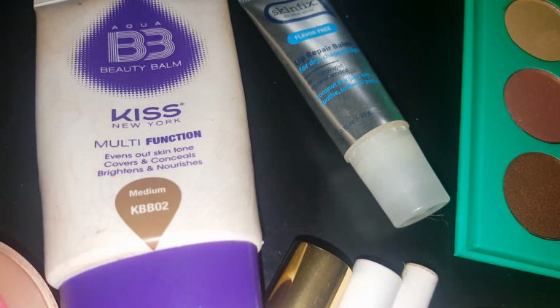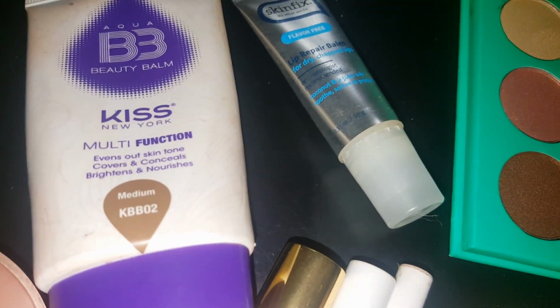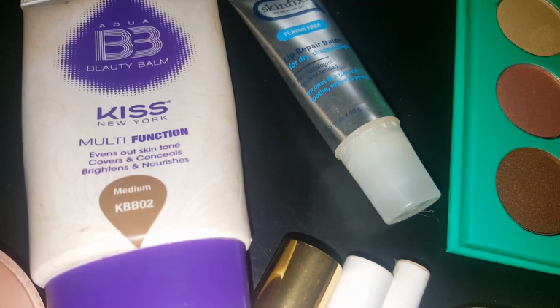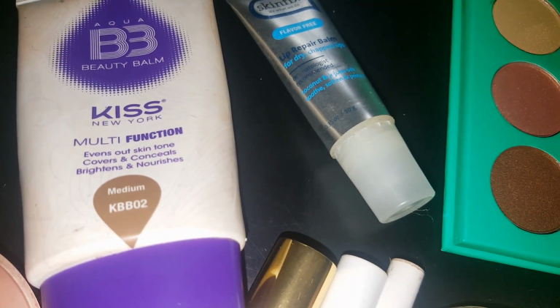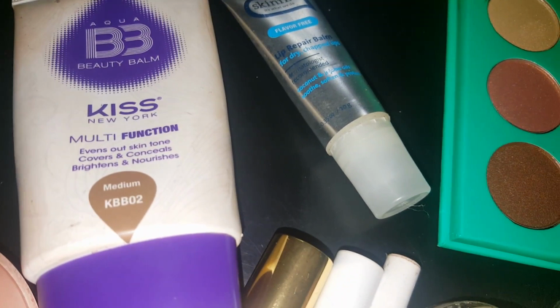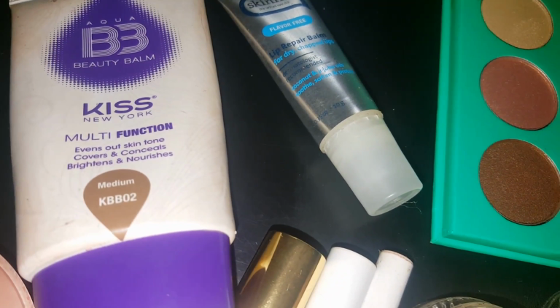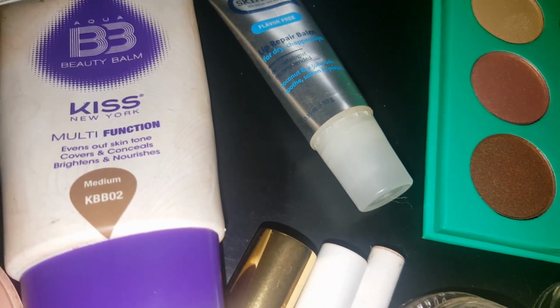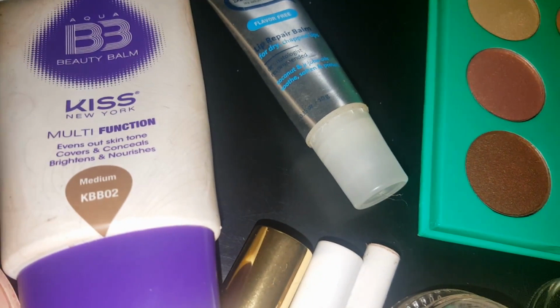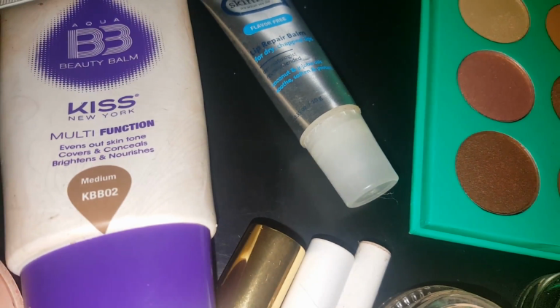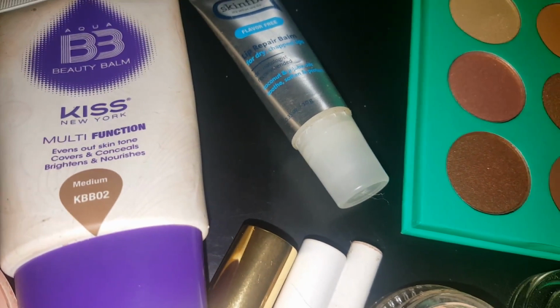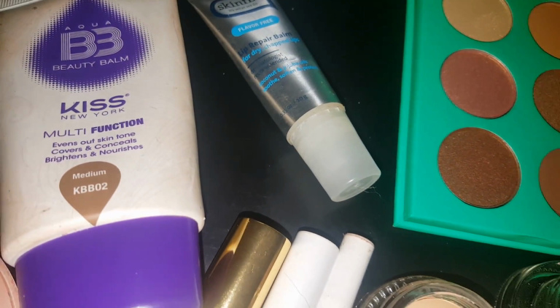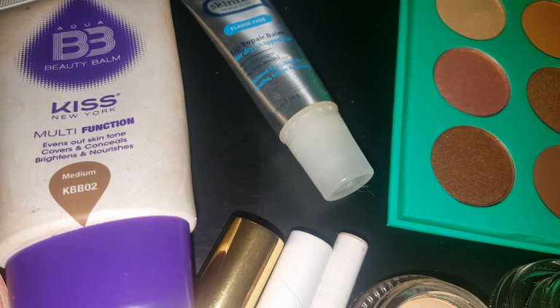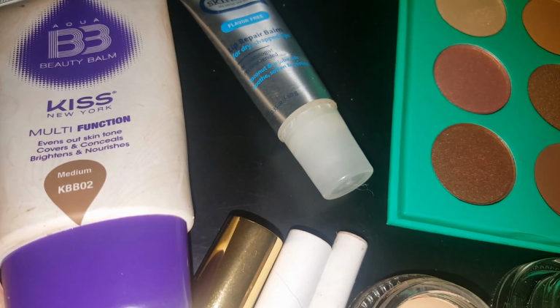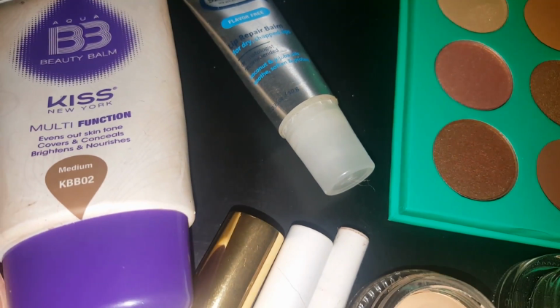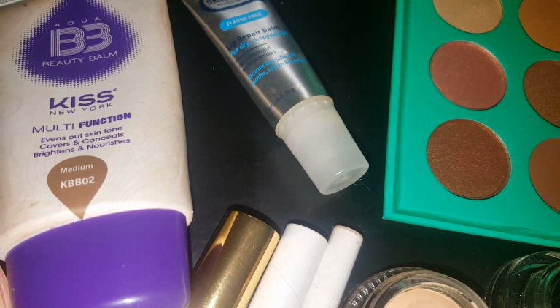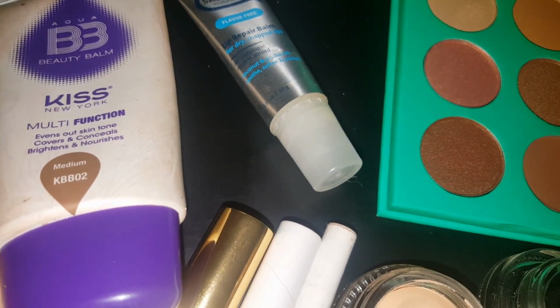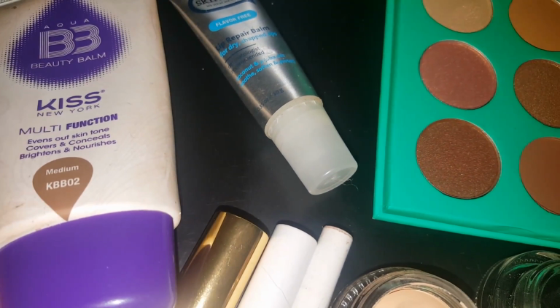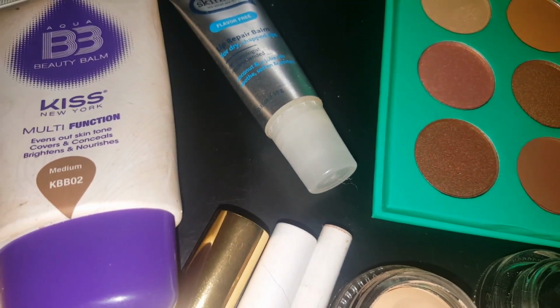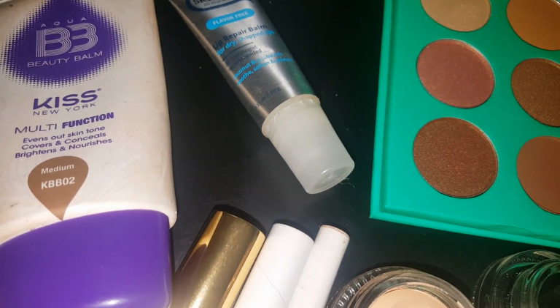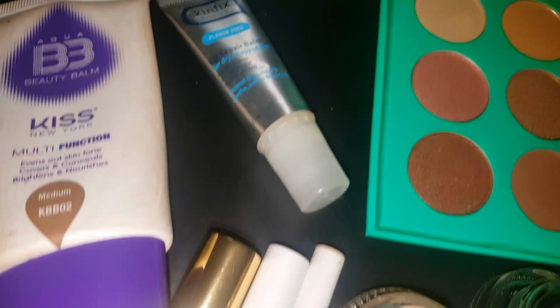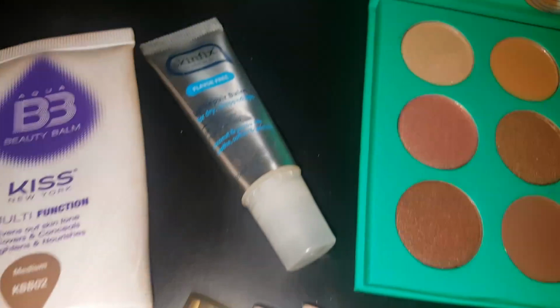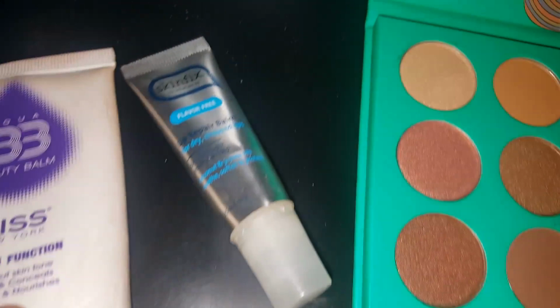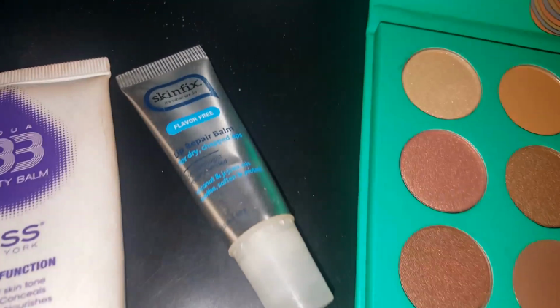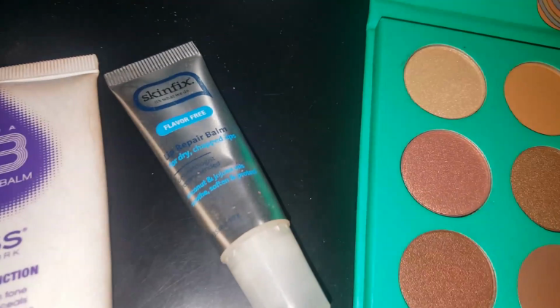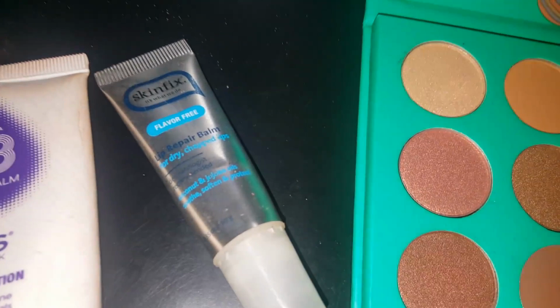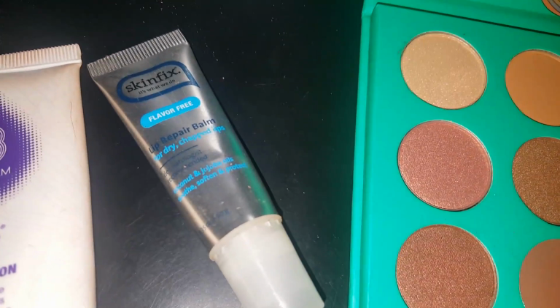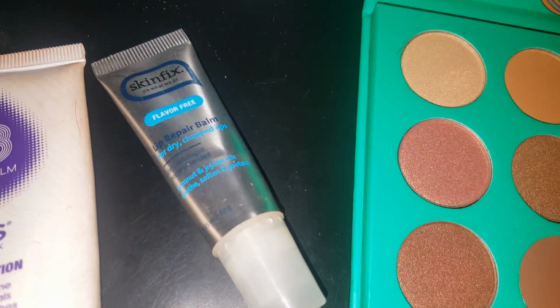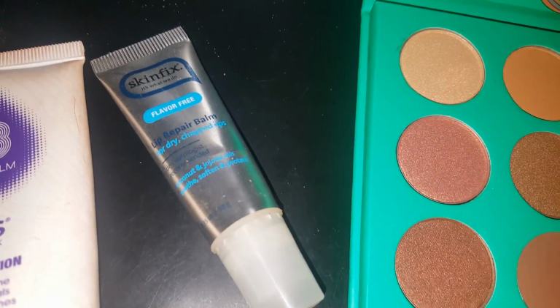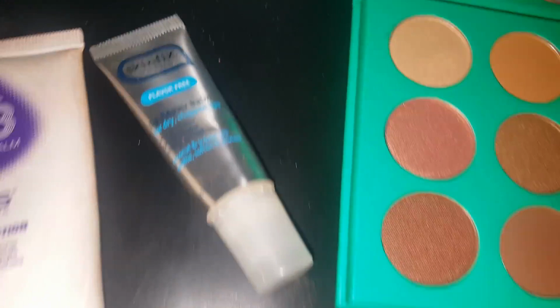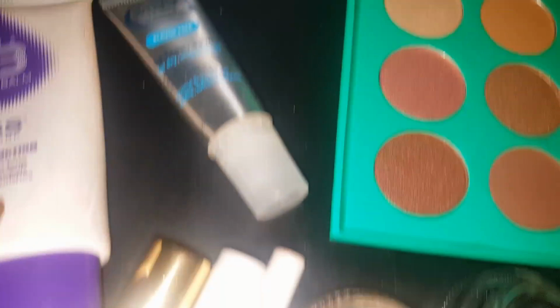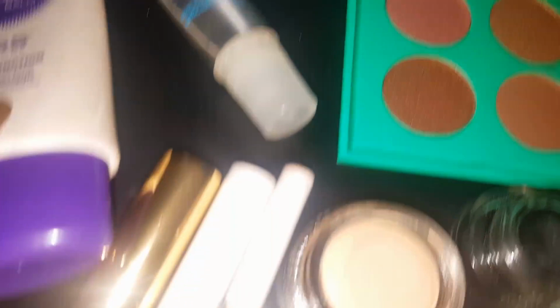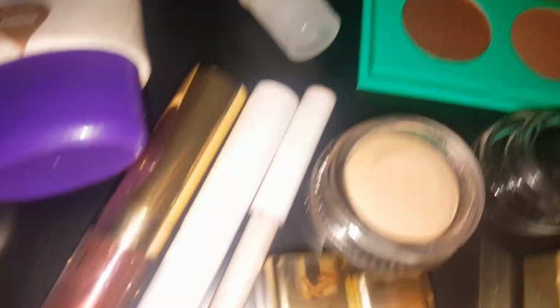Kiss BB Cream, which I've been wearing for a while — I kind of like it. And Skin Fix Lip Balm.